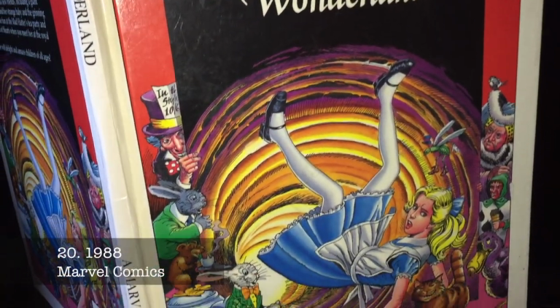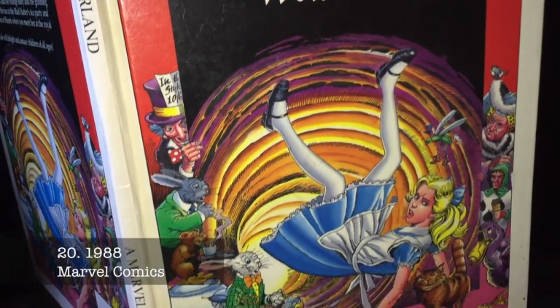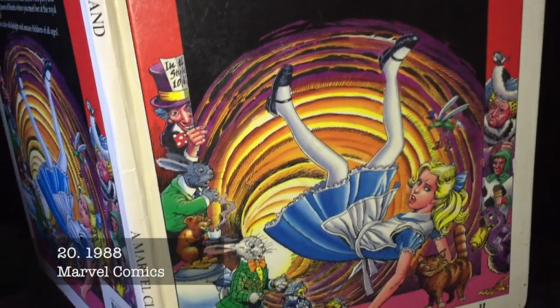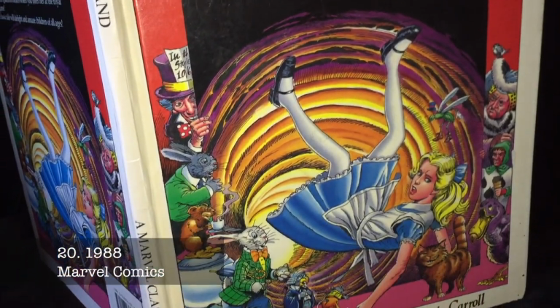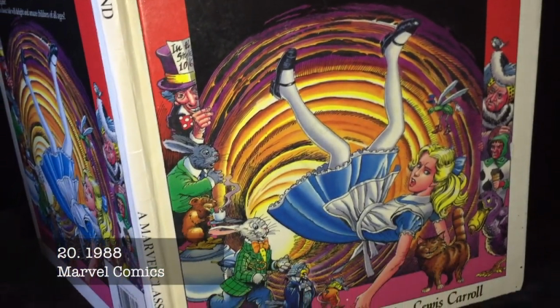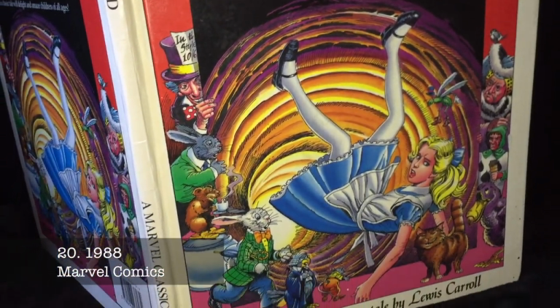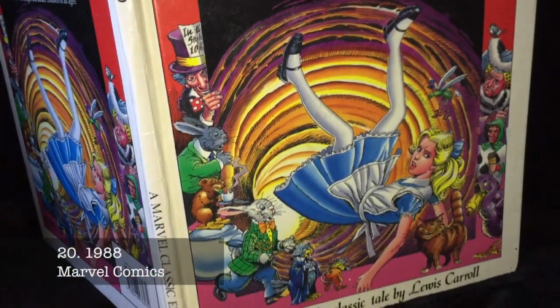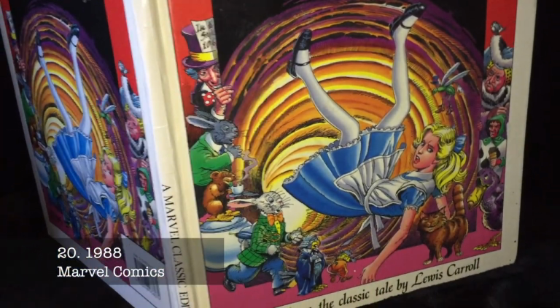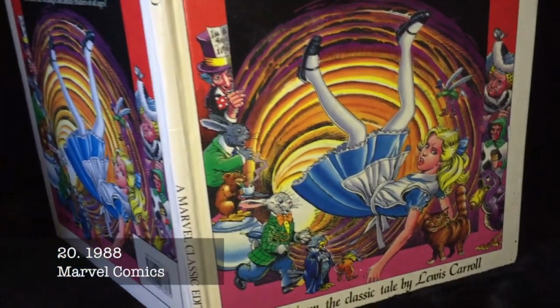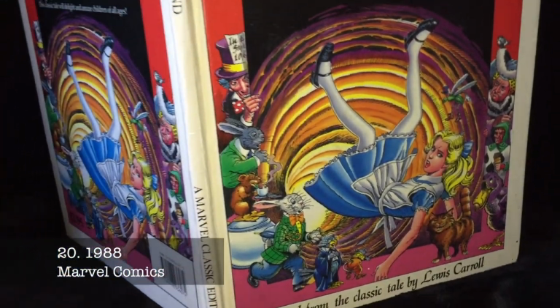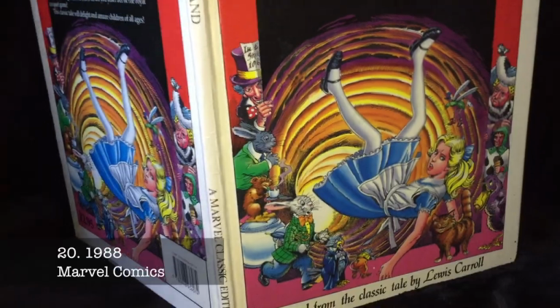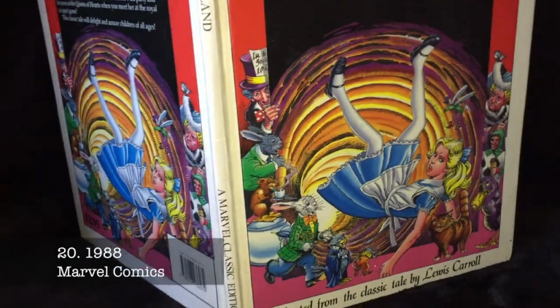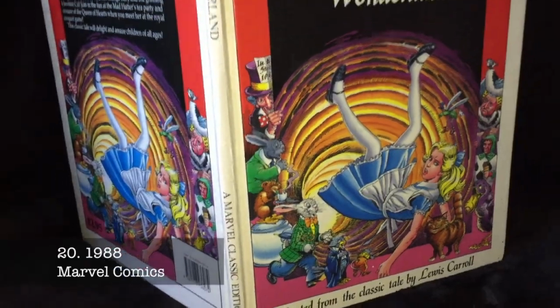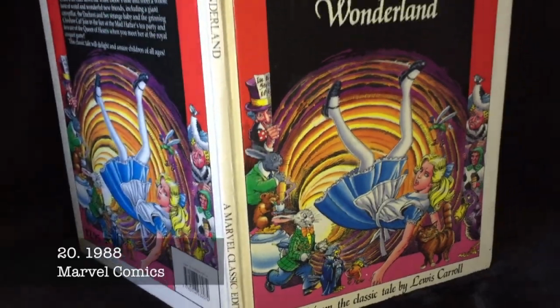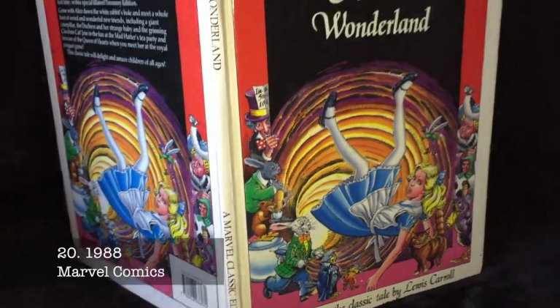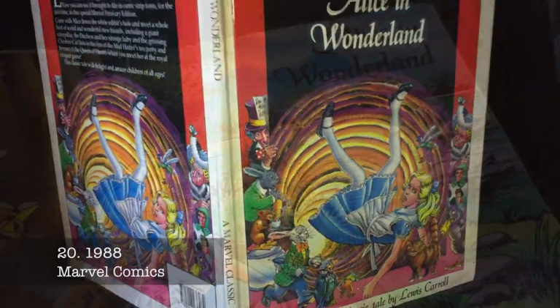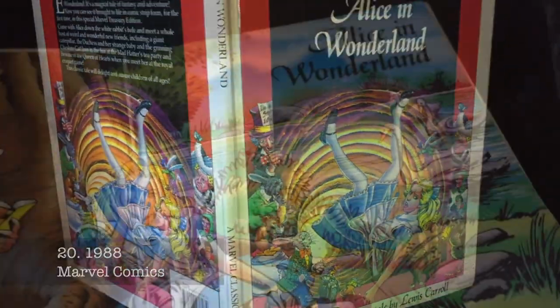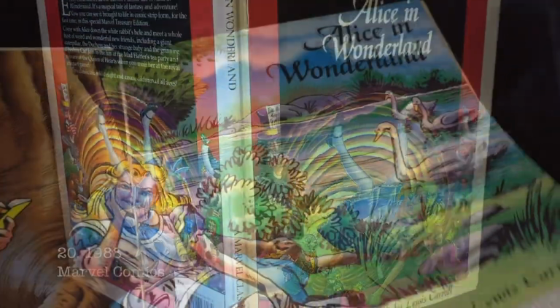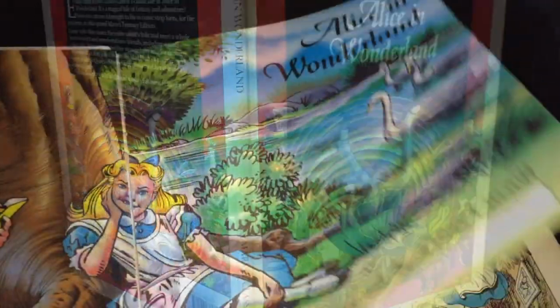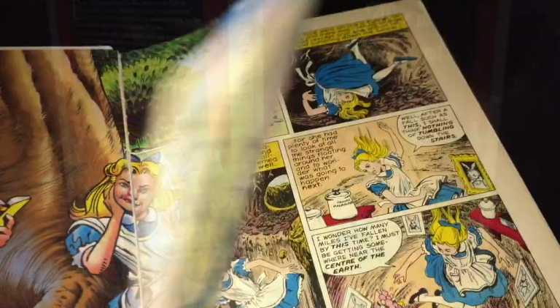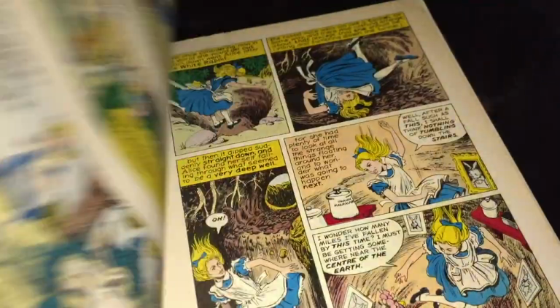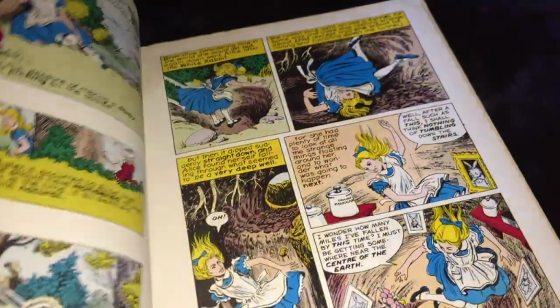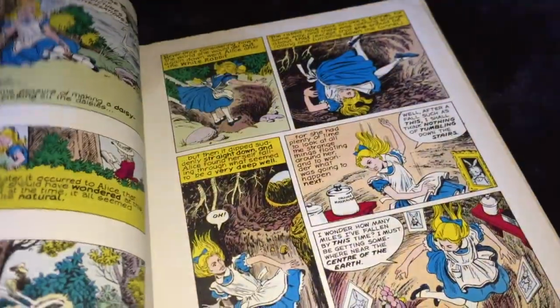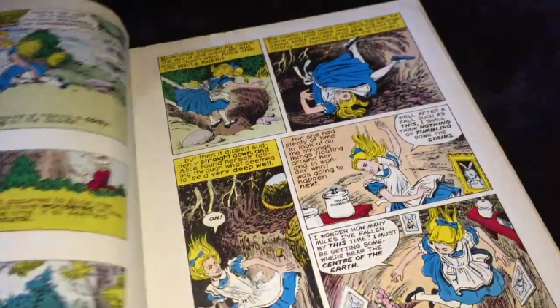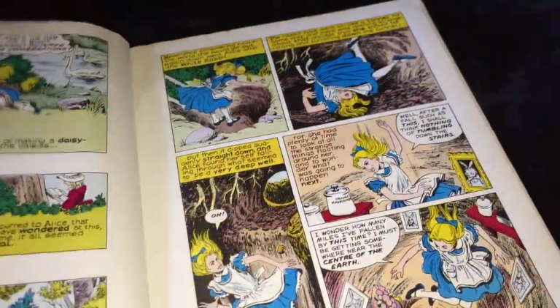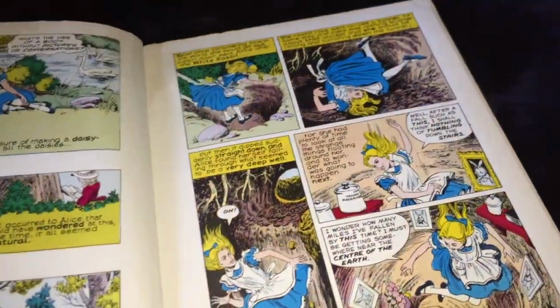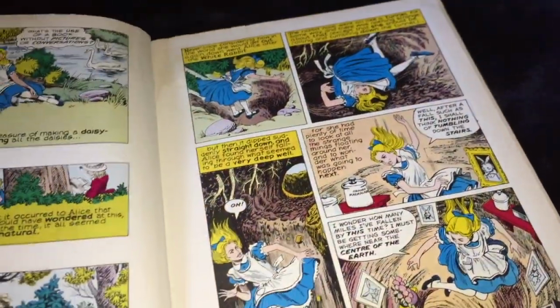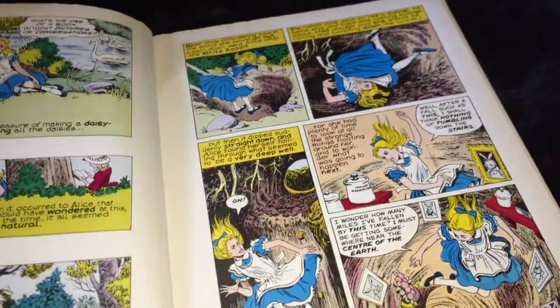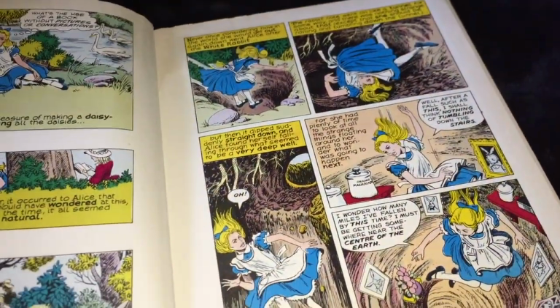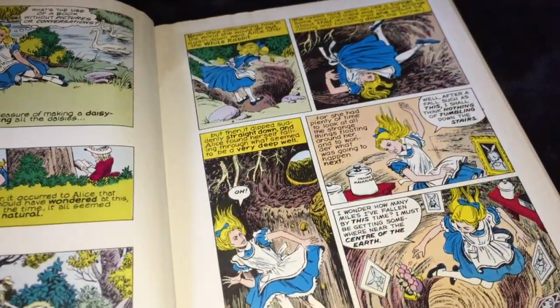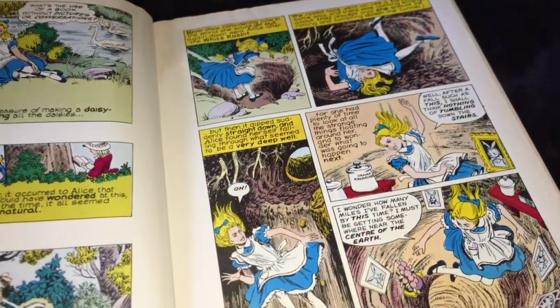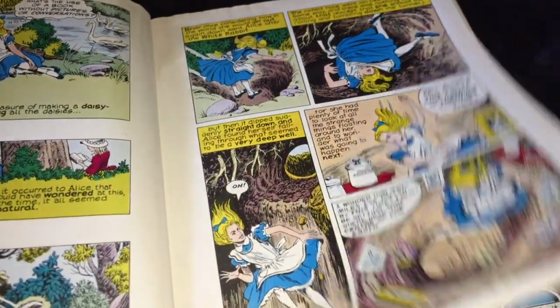This Marvel comic adaptation was published in the late 1980s, and although the artist is uncredited, it's possibly John Ridgway.